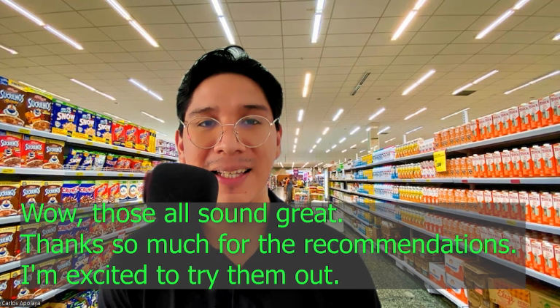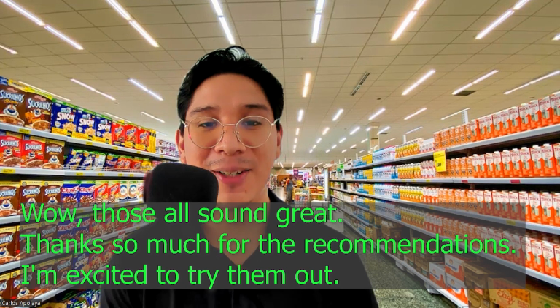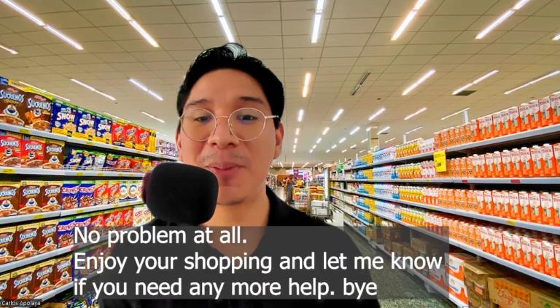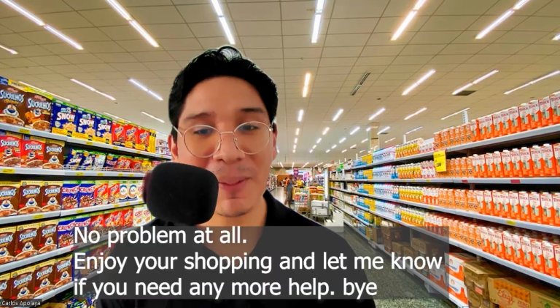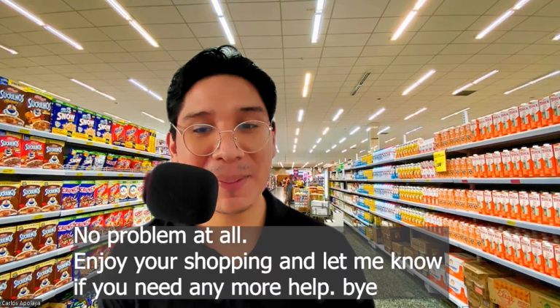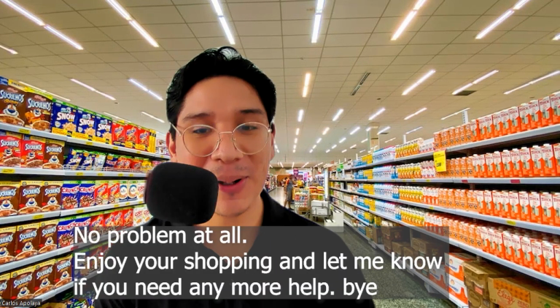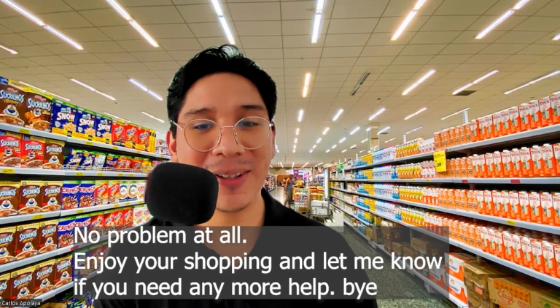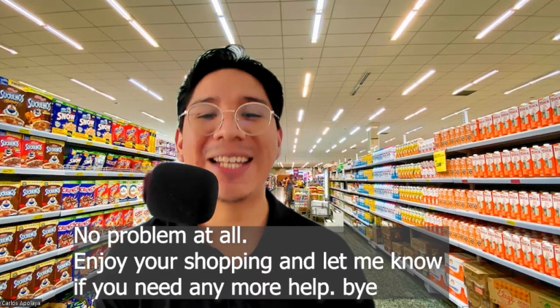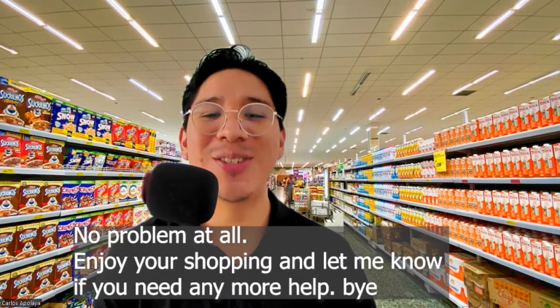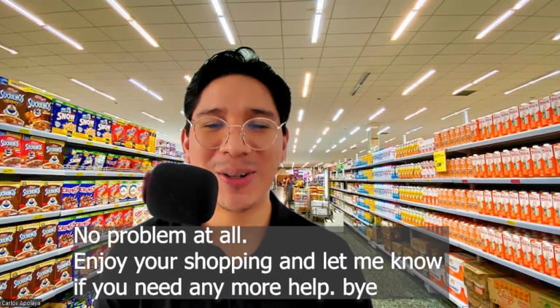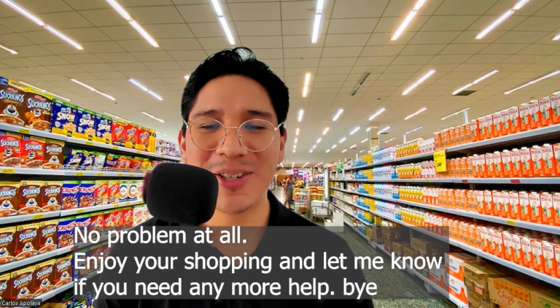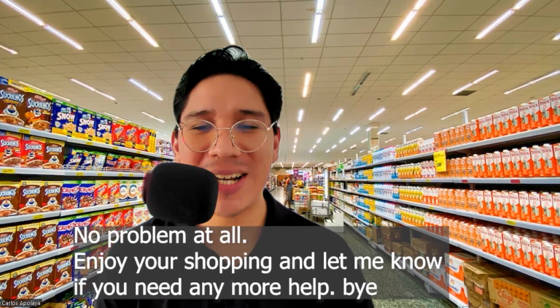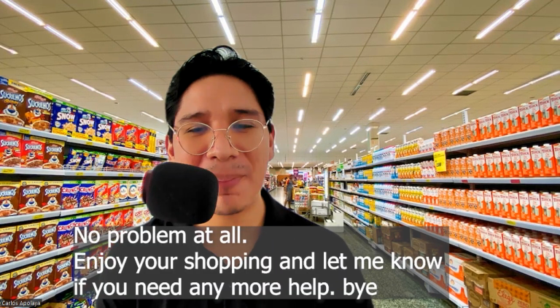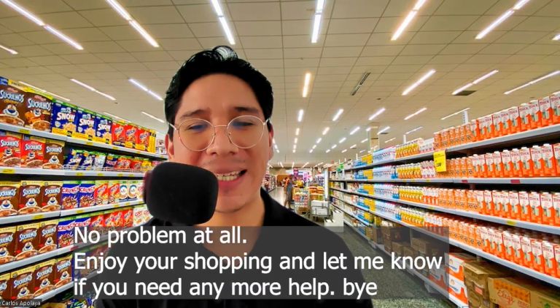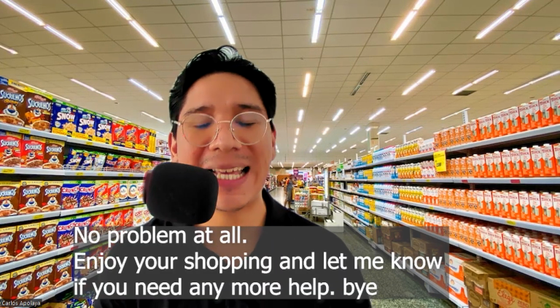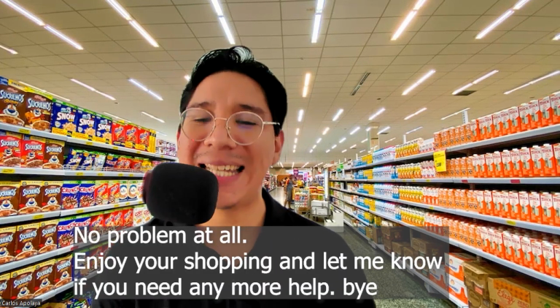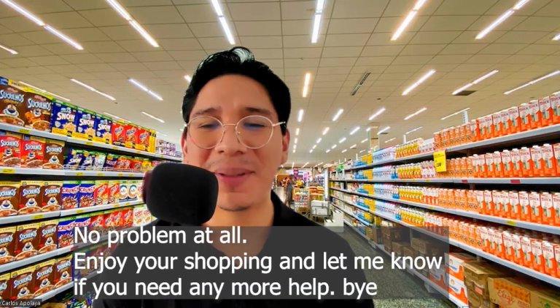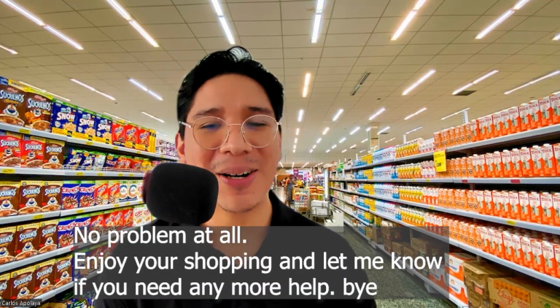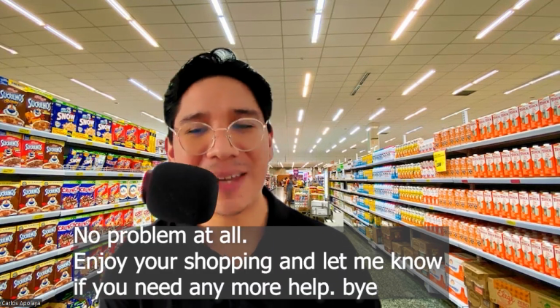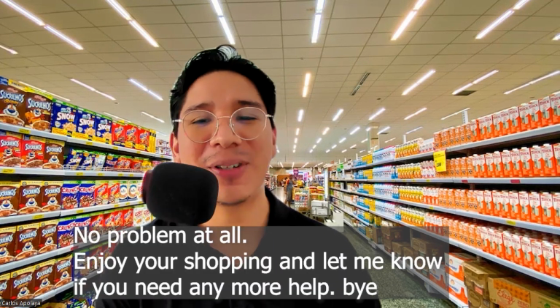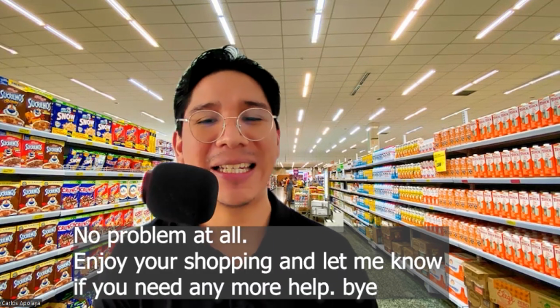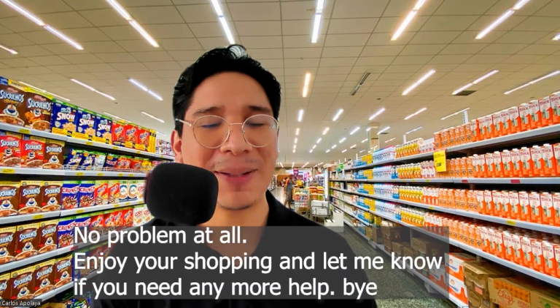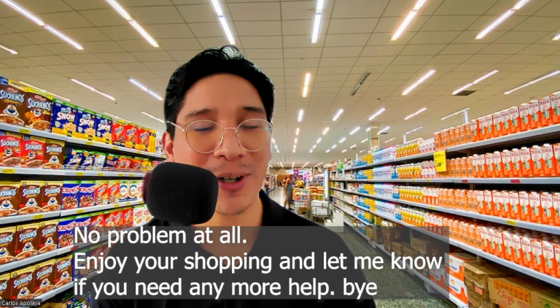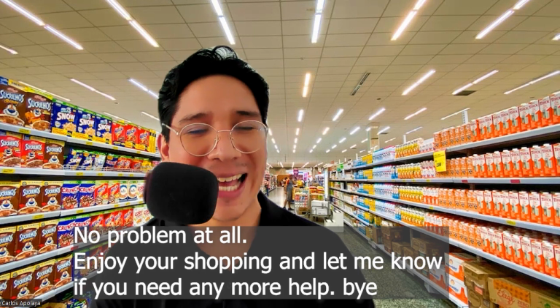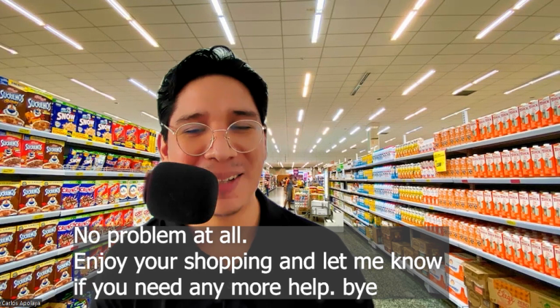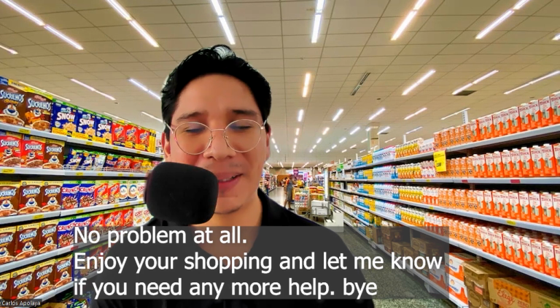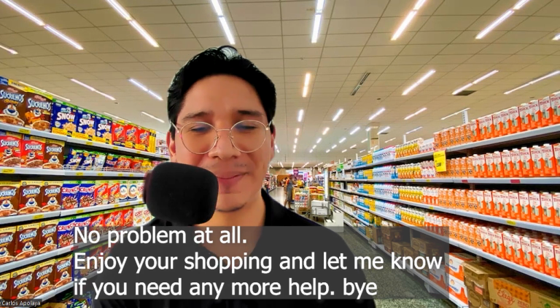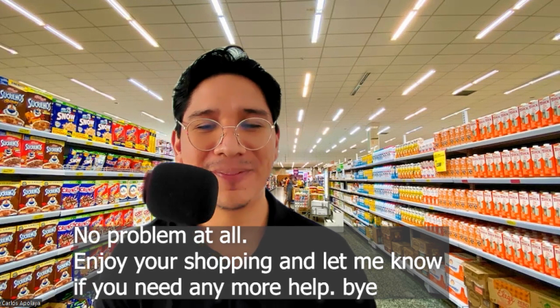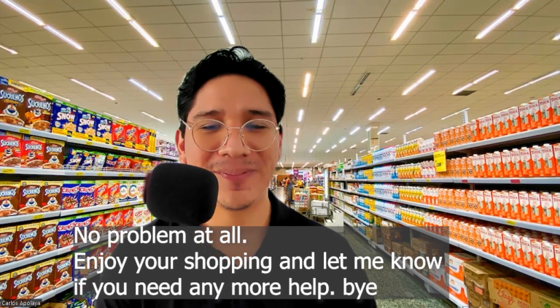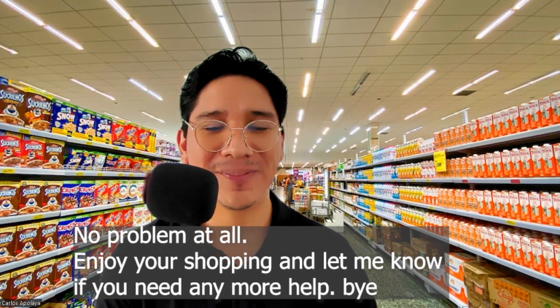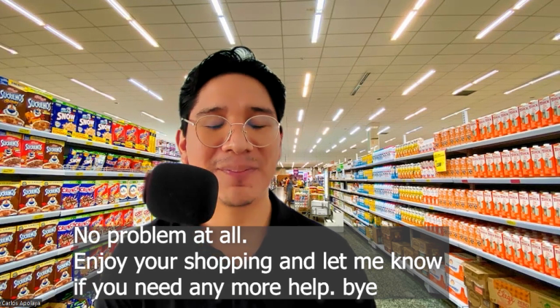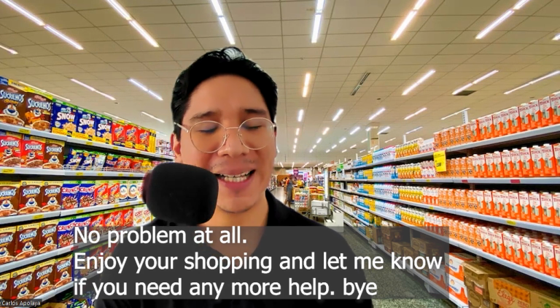No problem at all, enjoy your shopping and let me know if you need any more help. Bye.